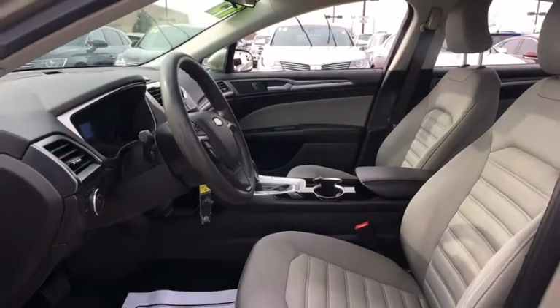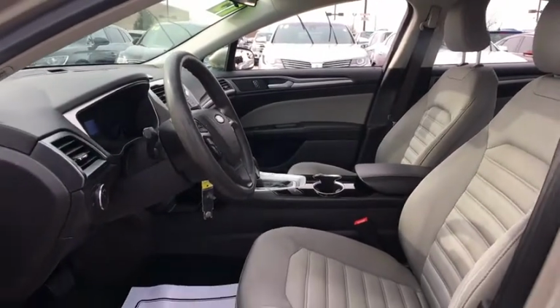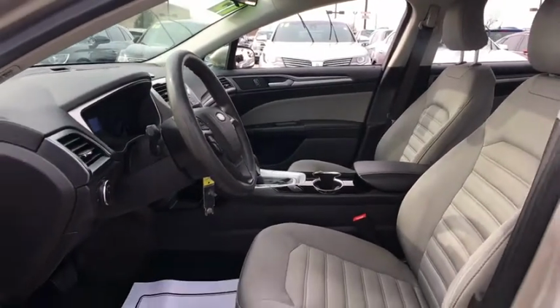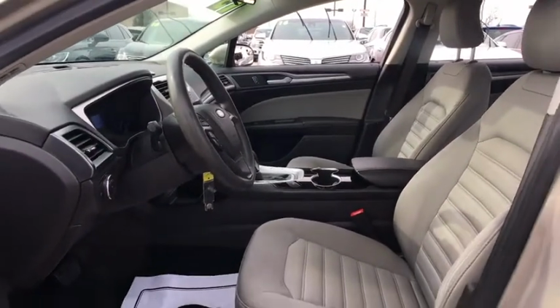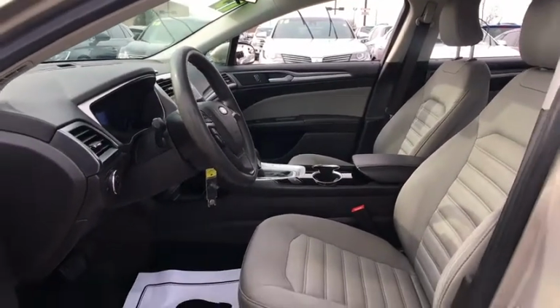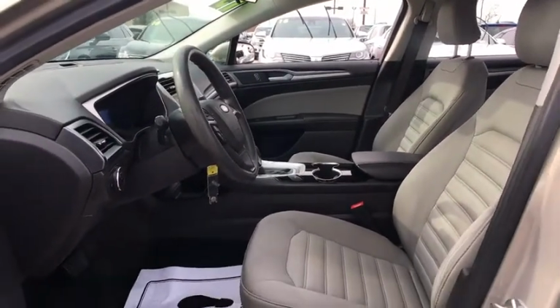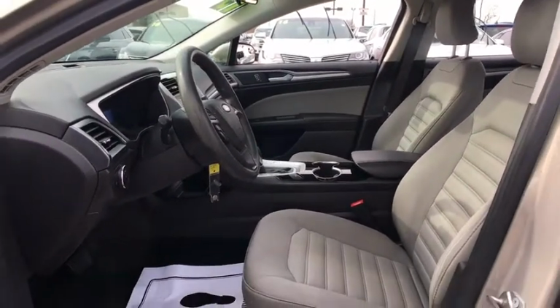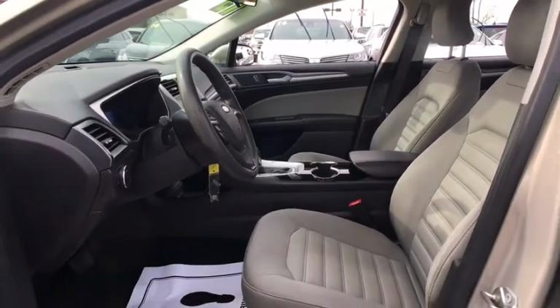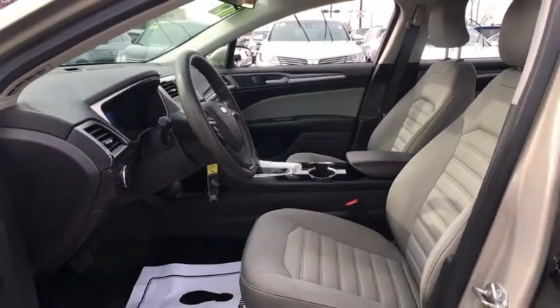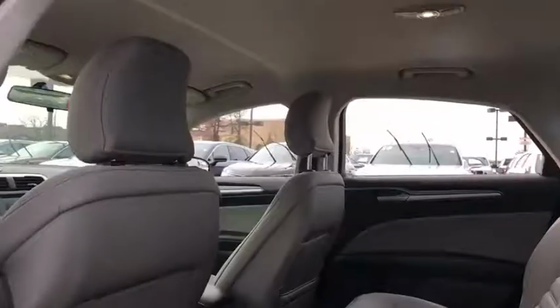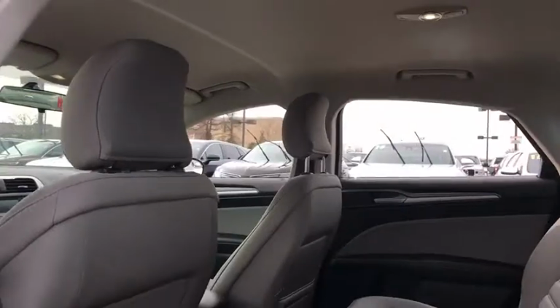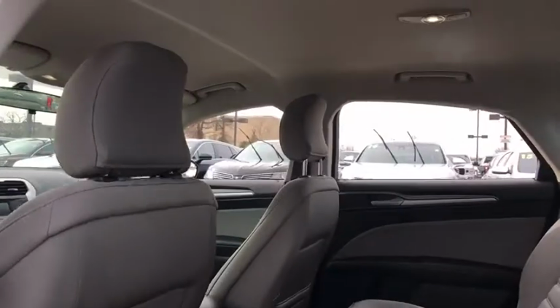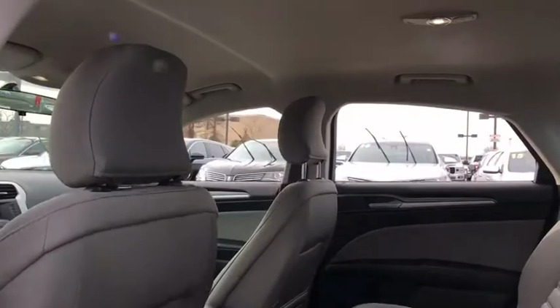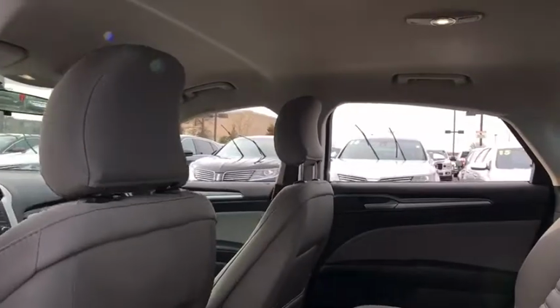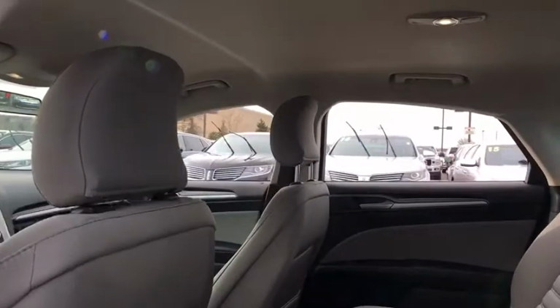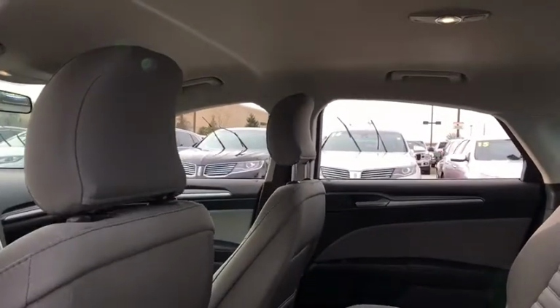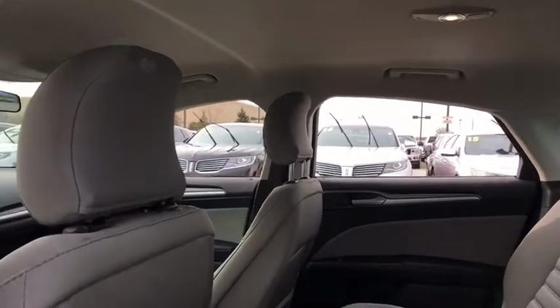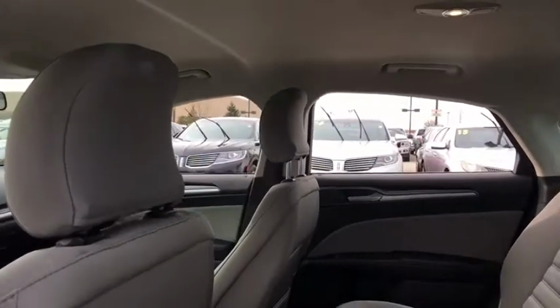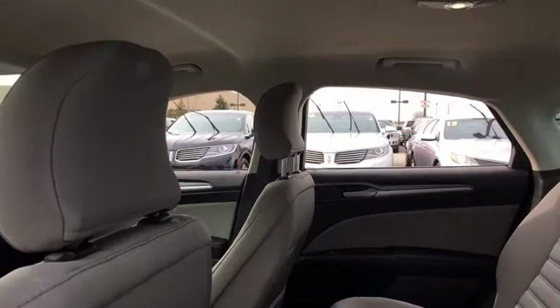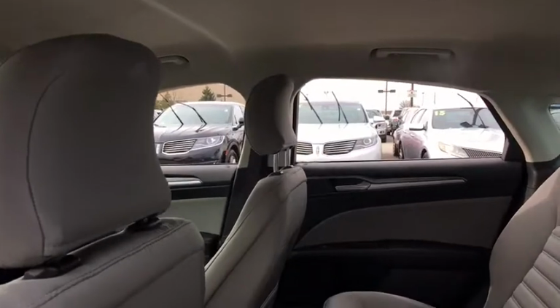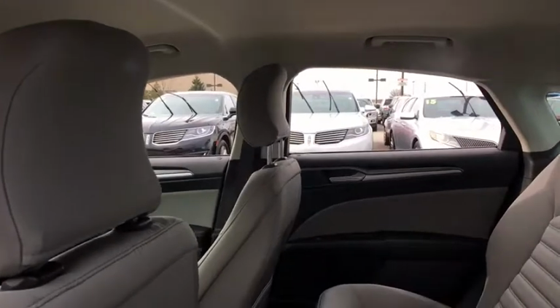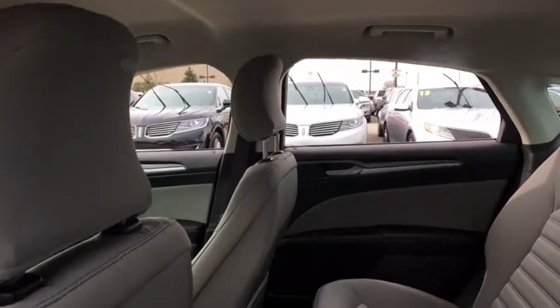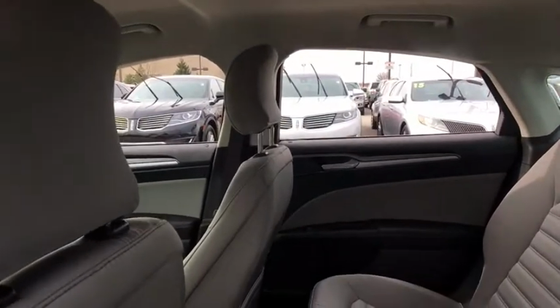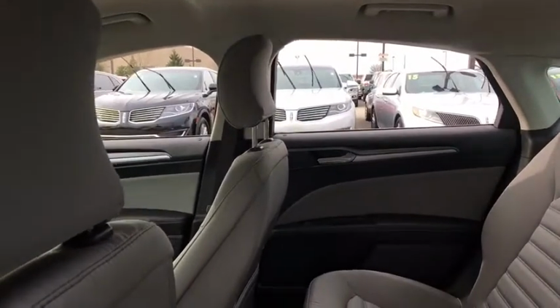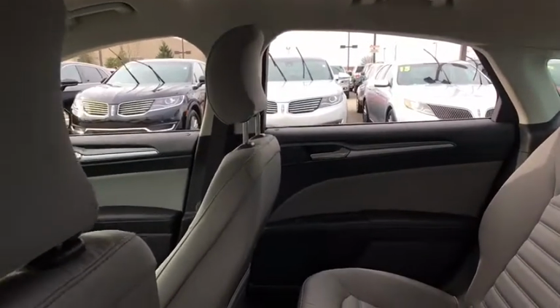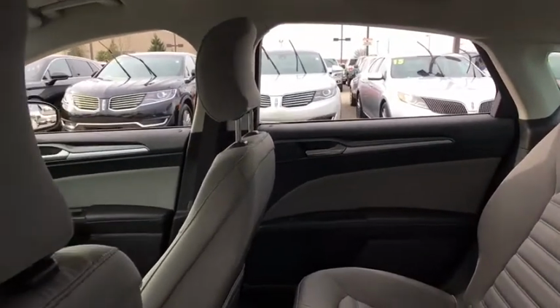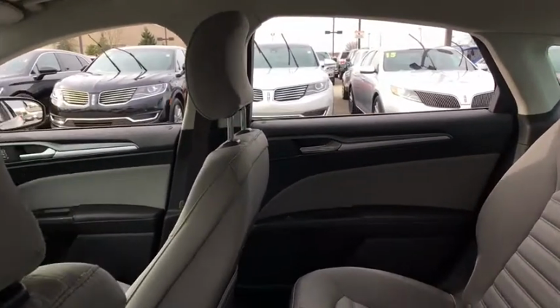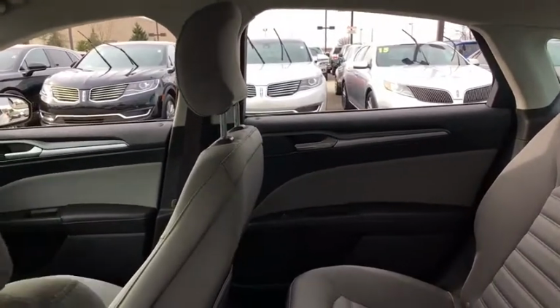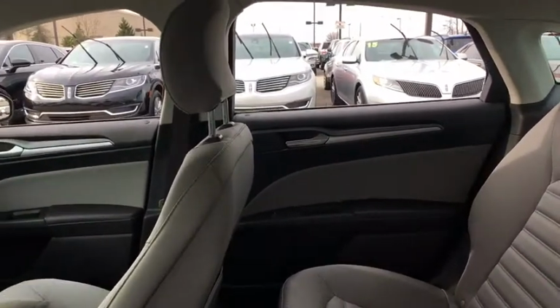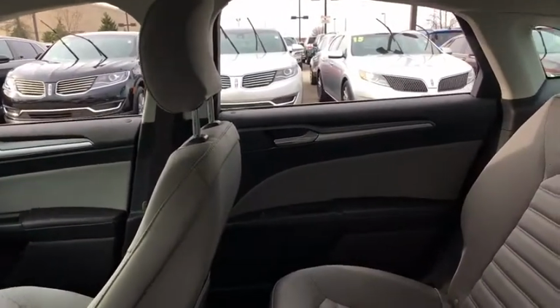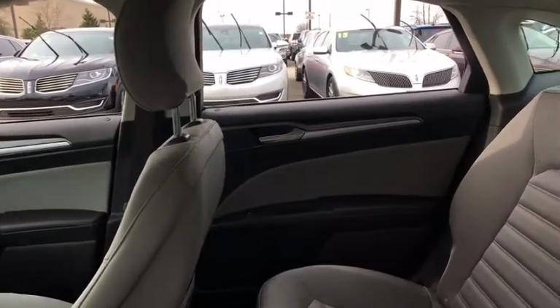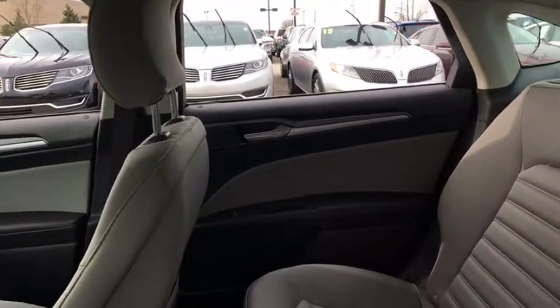Remote keyless entry, brake assist, tachometer, overhead console, panic alarm, front reading lamps.